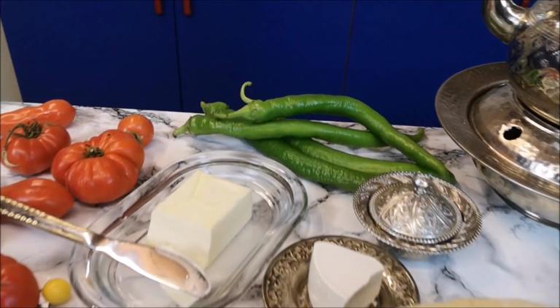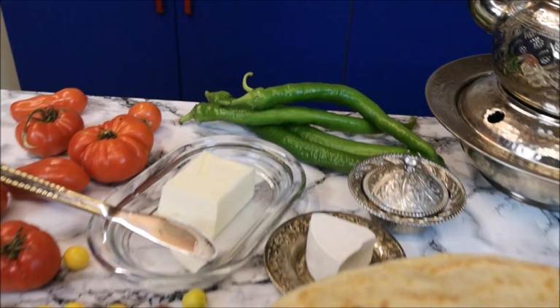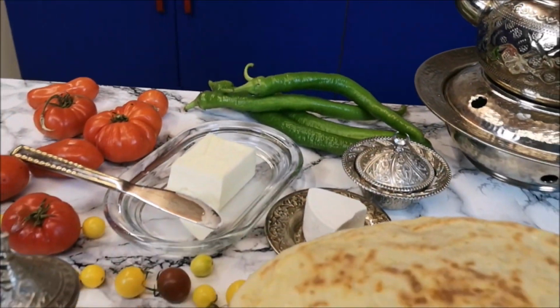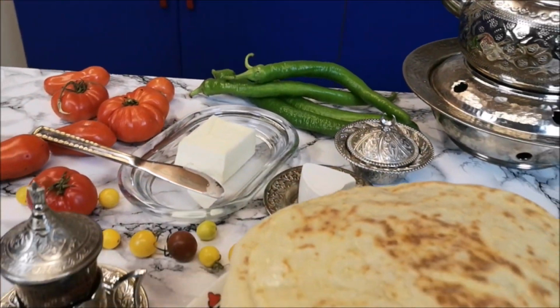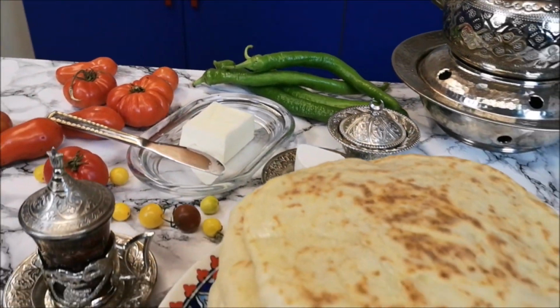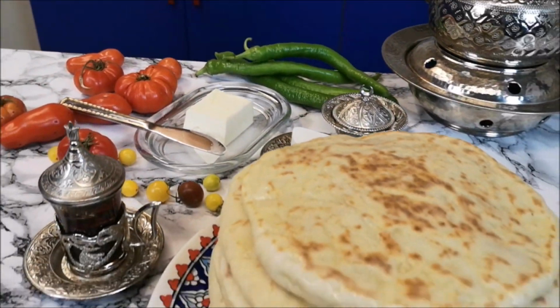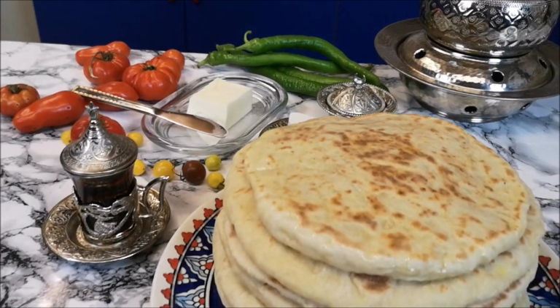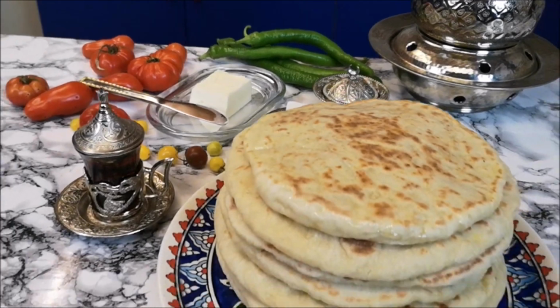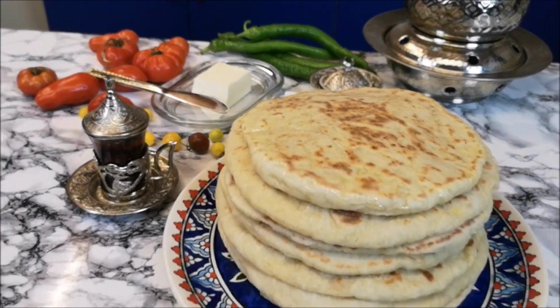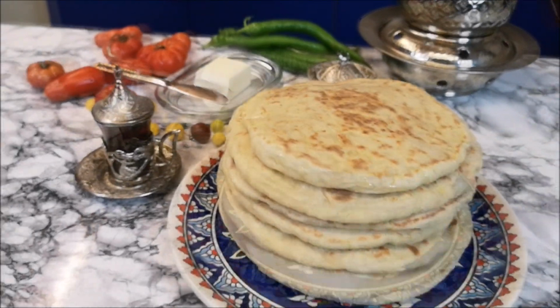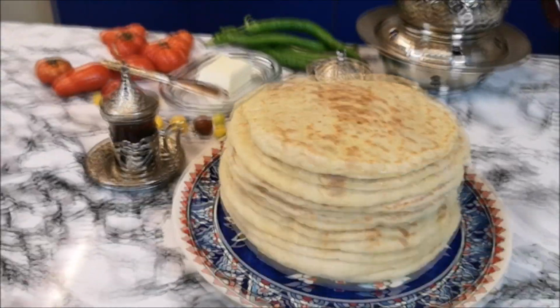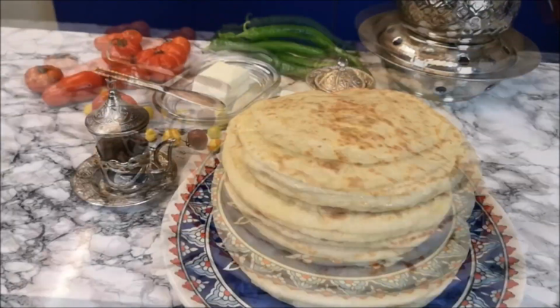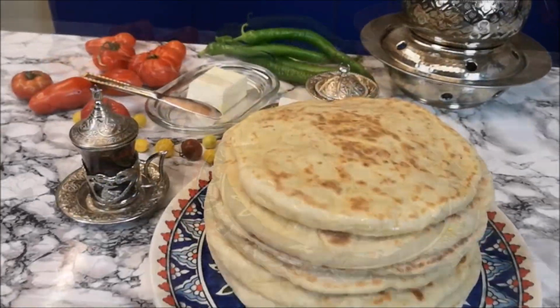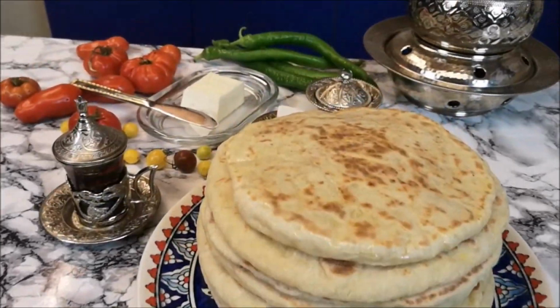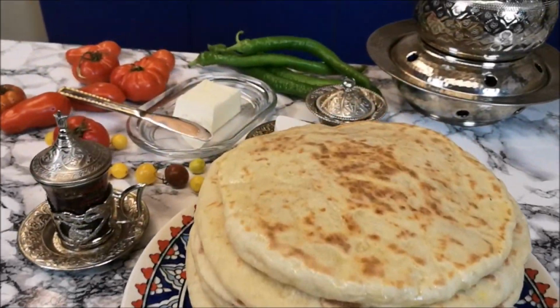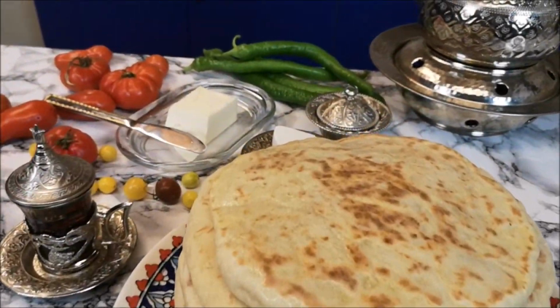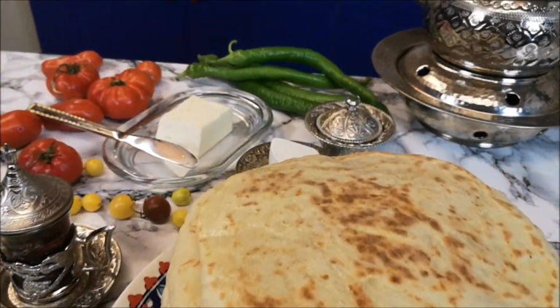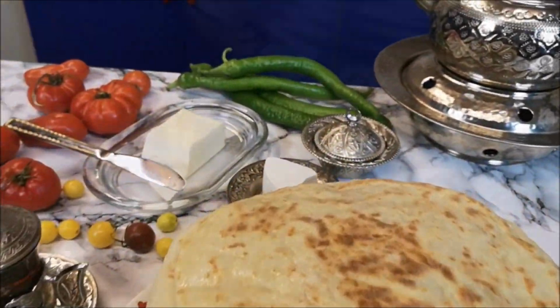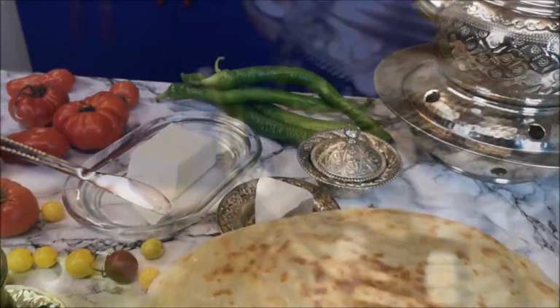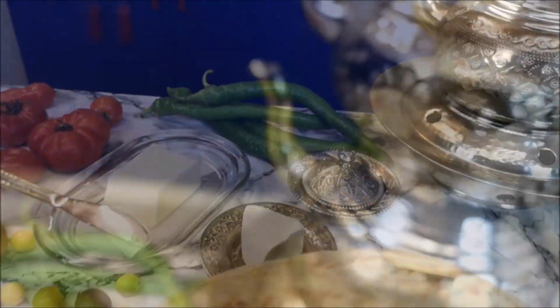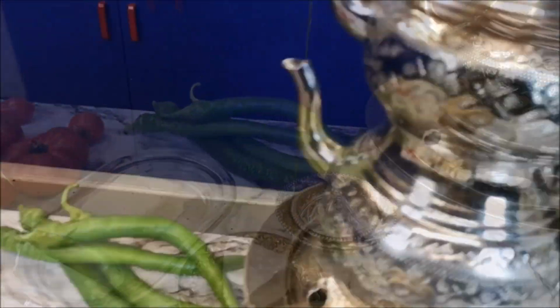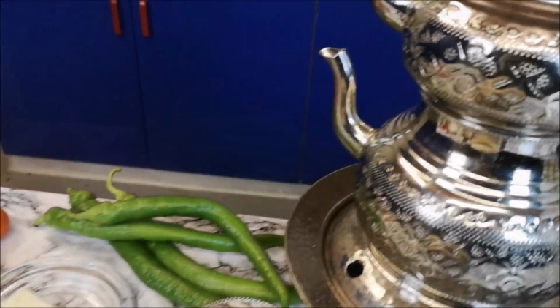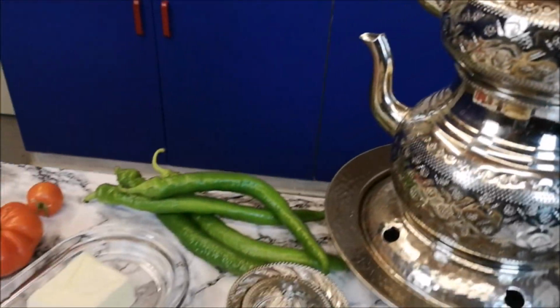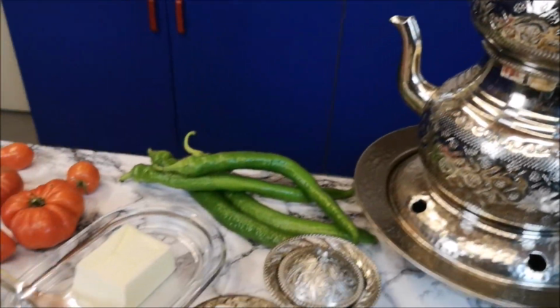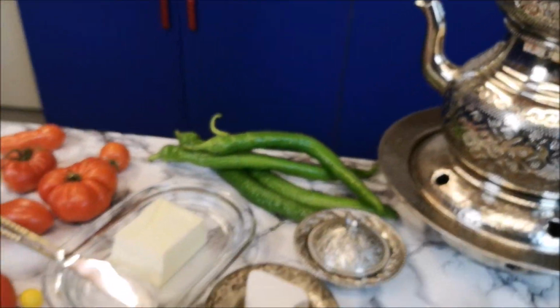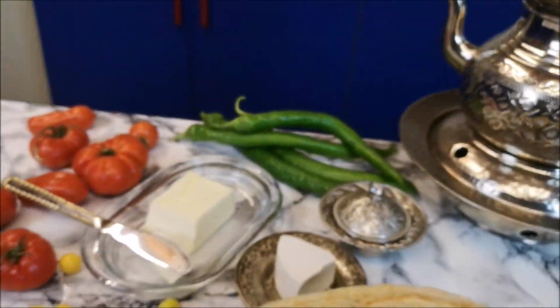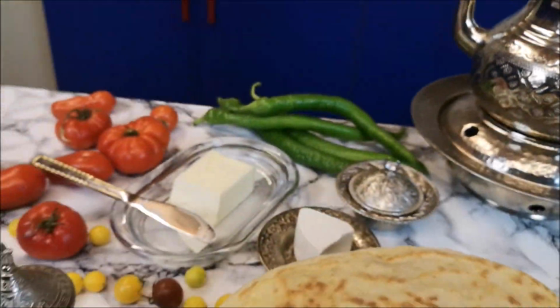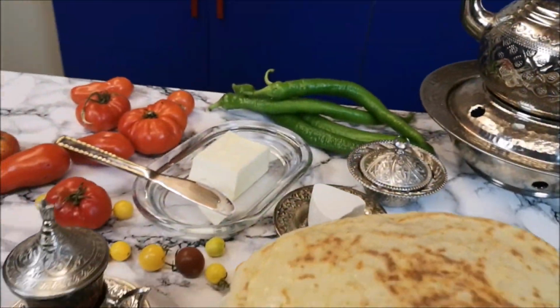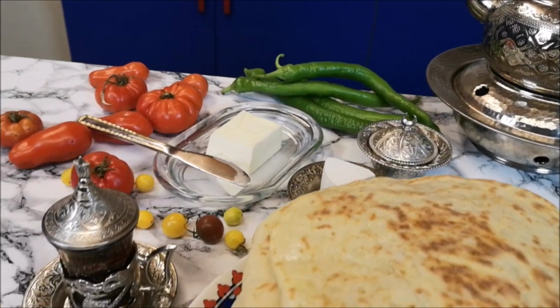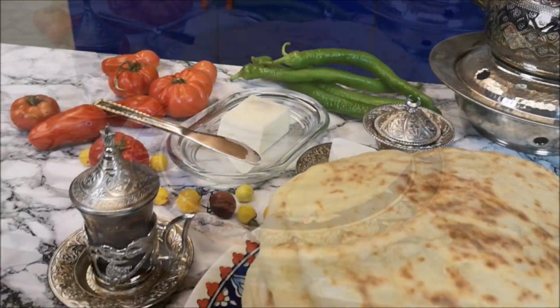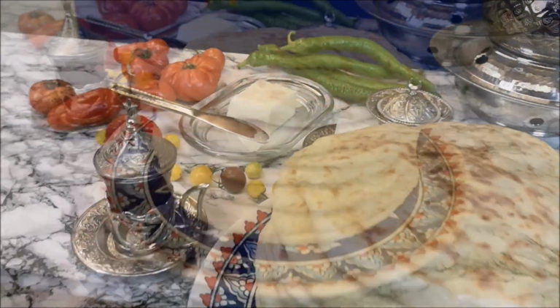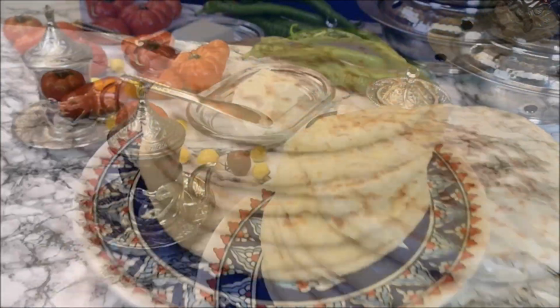And now enjoy this delicious bread! Bon appétit! If you like my recipes, please don't forget to subscribe, hit the bell button, and see you soon in the next video. Goodbye!